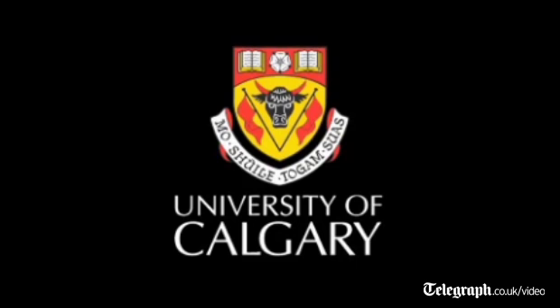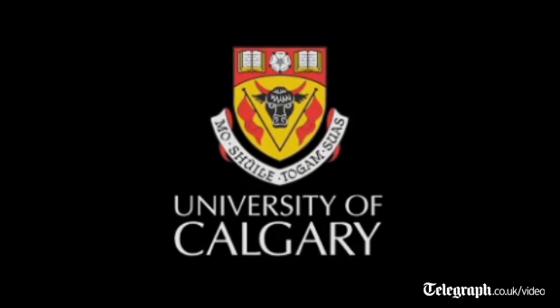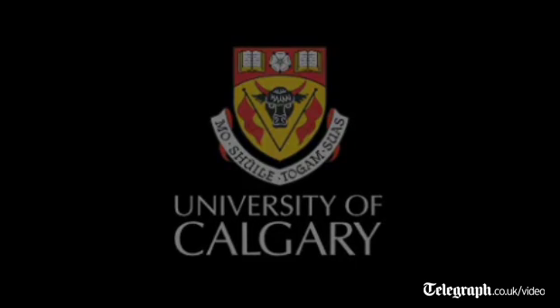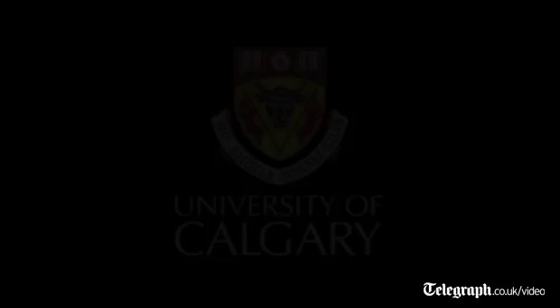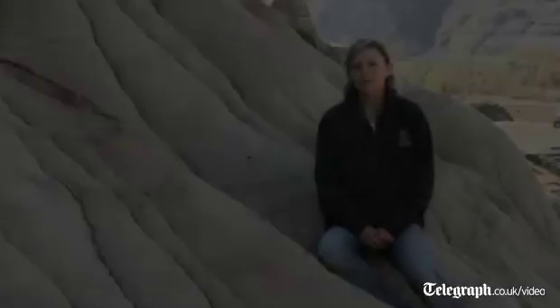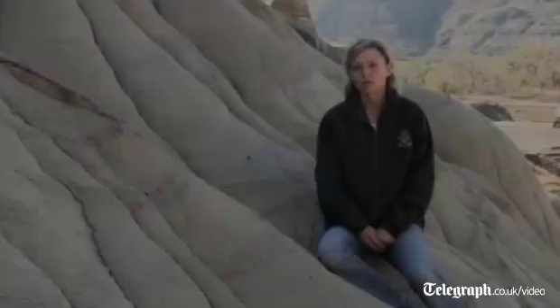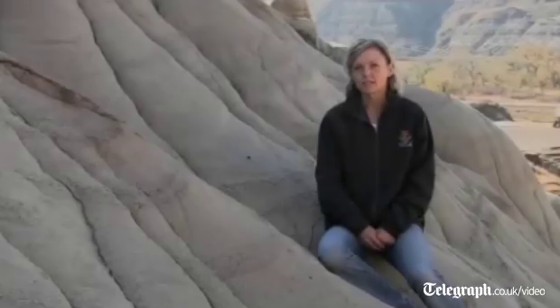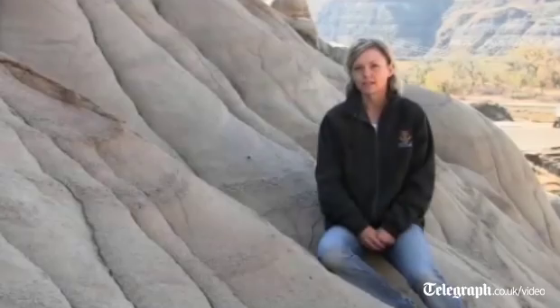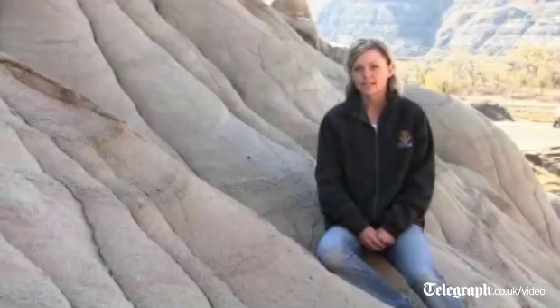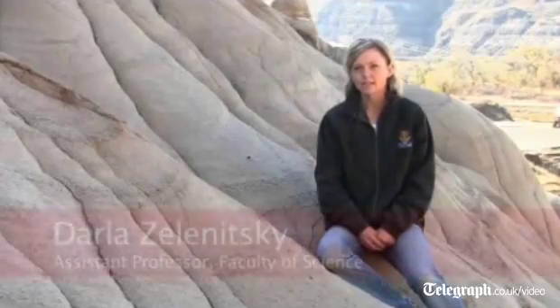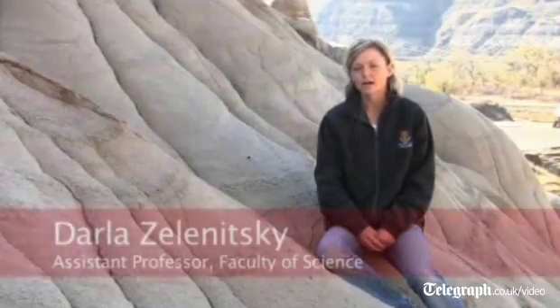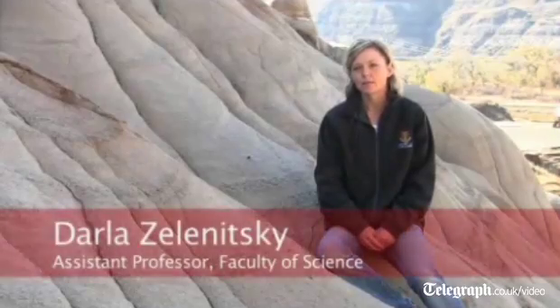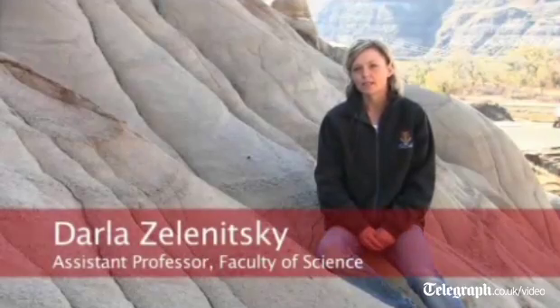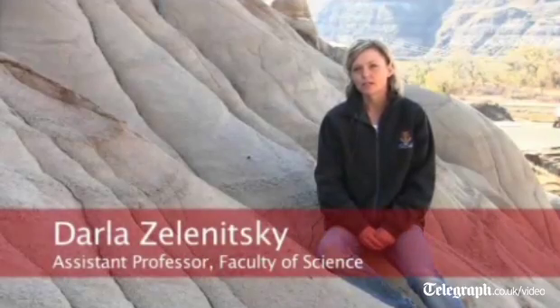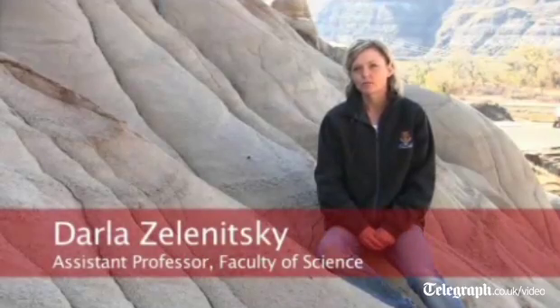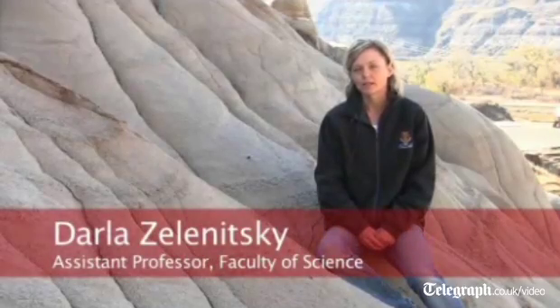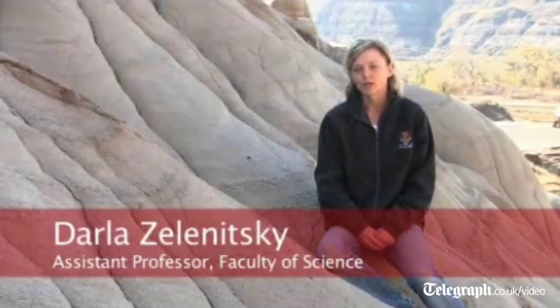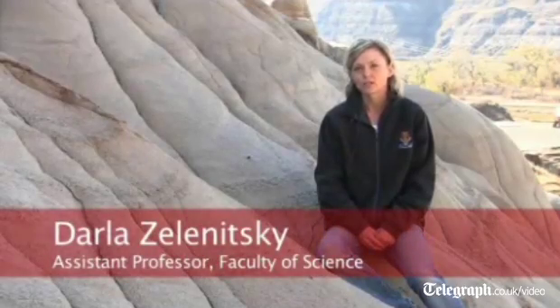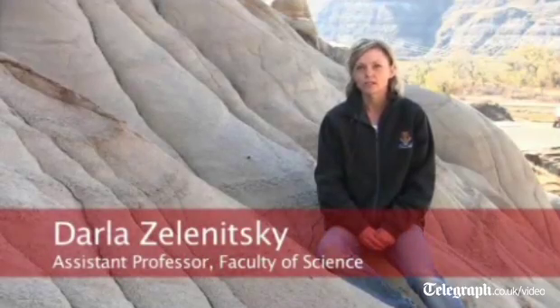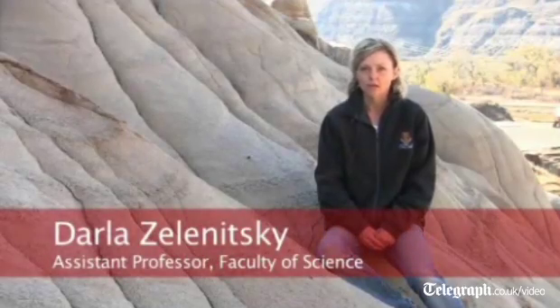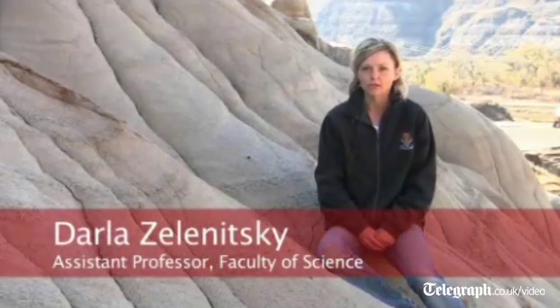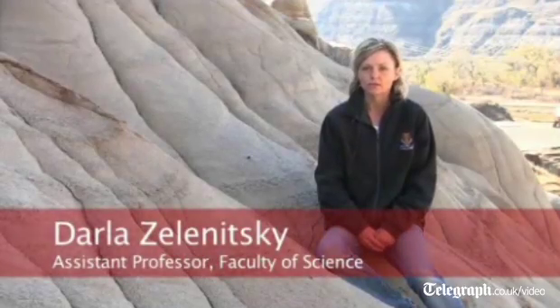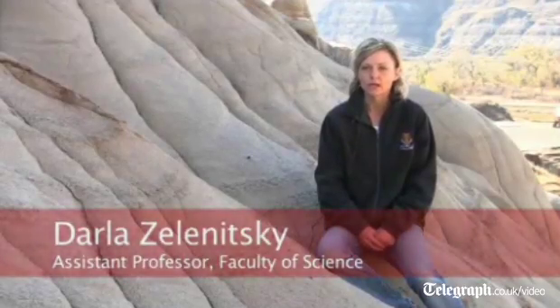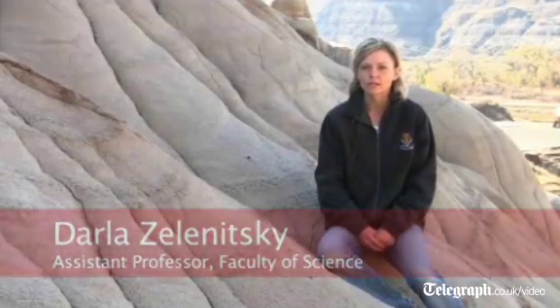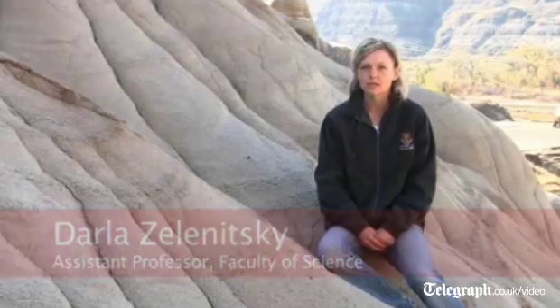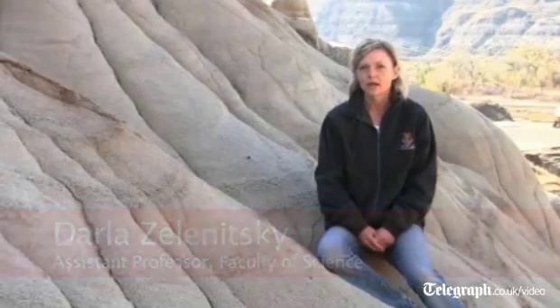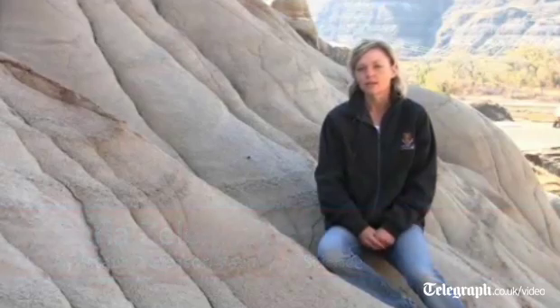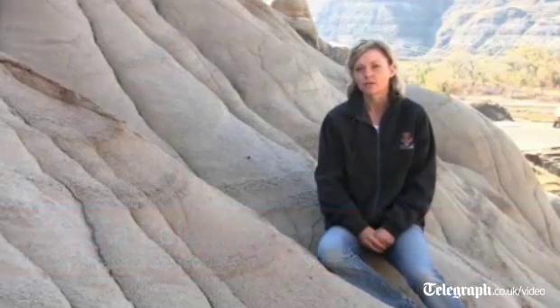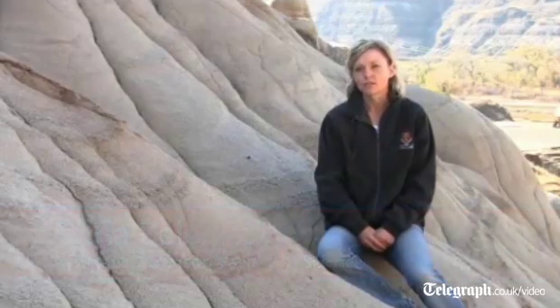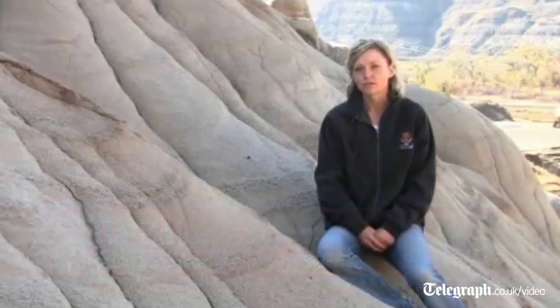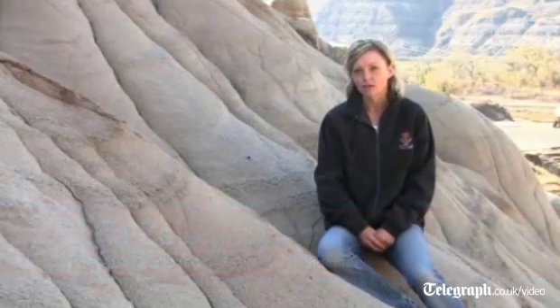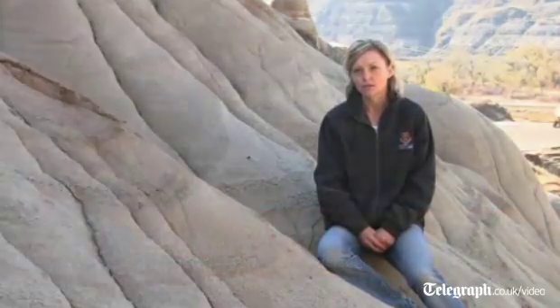My name is Darla Zelenitsky. I'm a dinosaur paleontologist in the Faculty of Science at the University of Calgary.